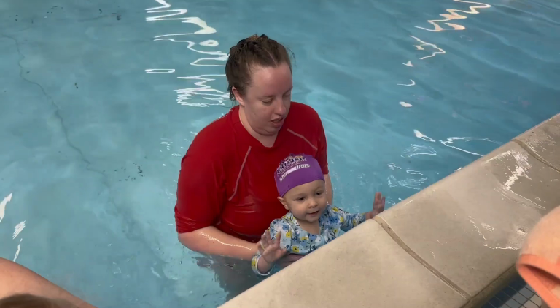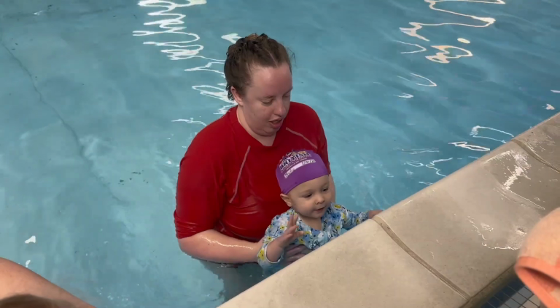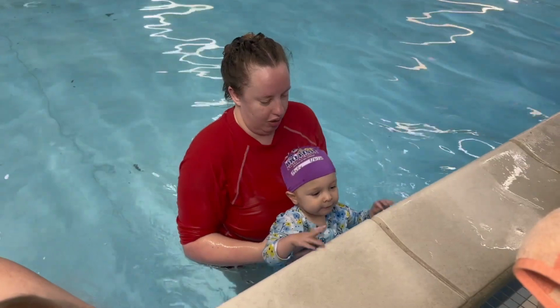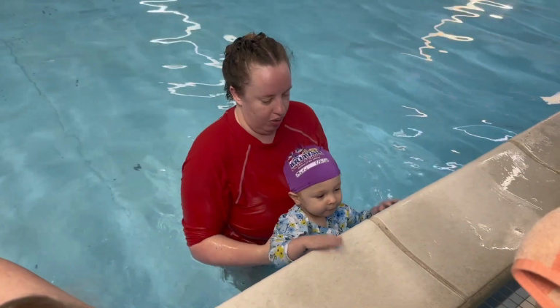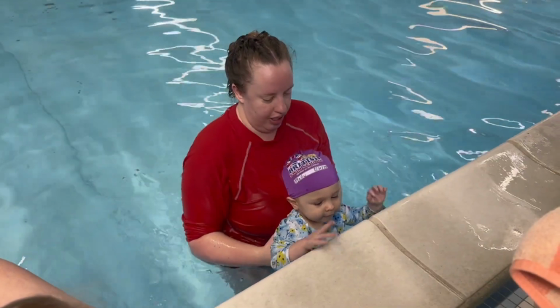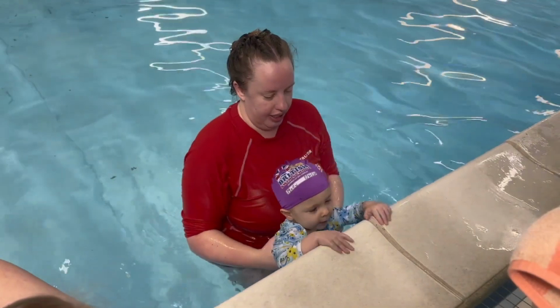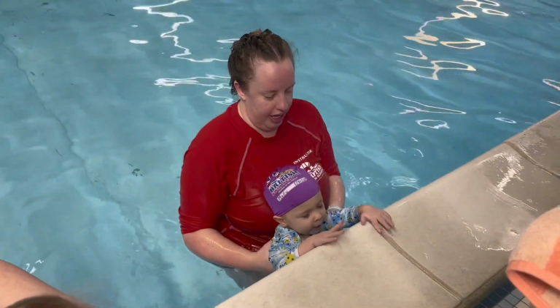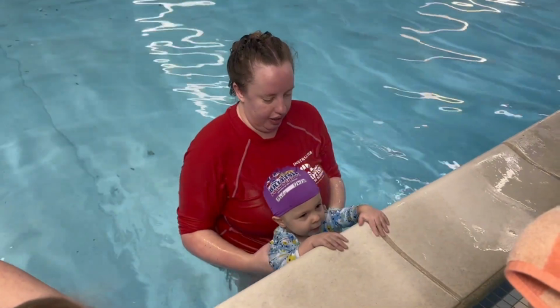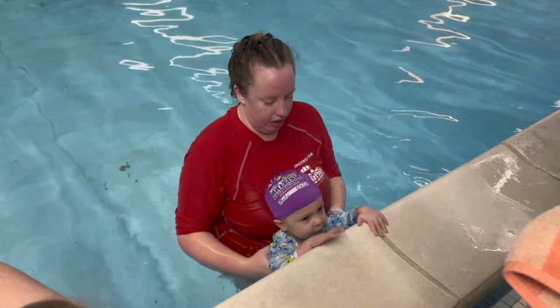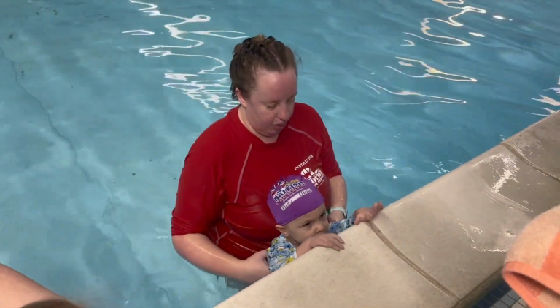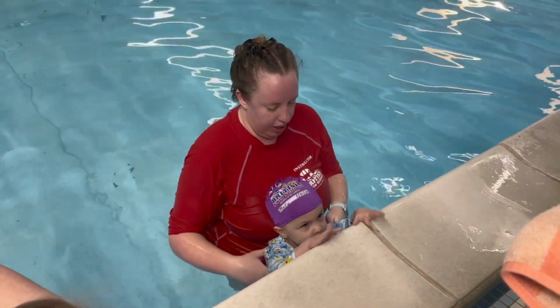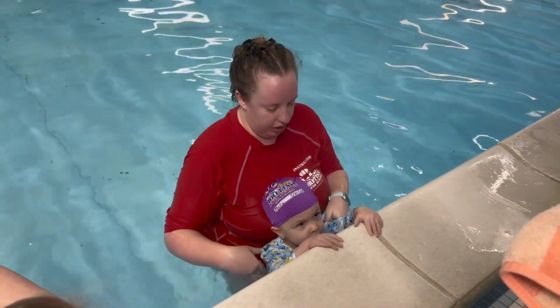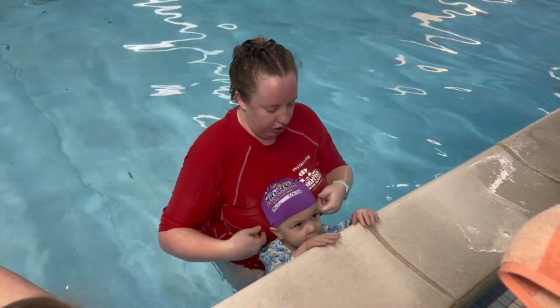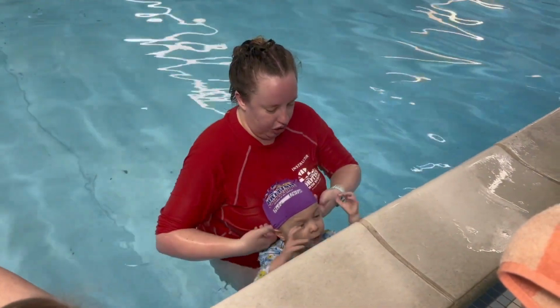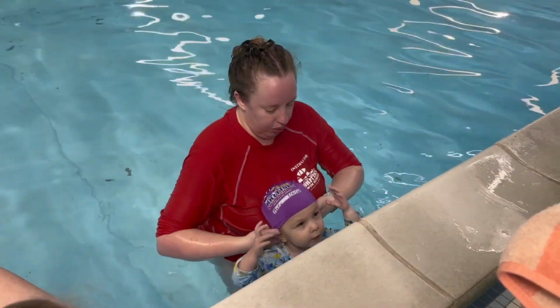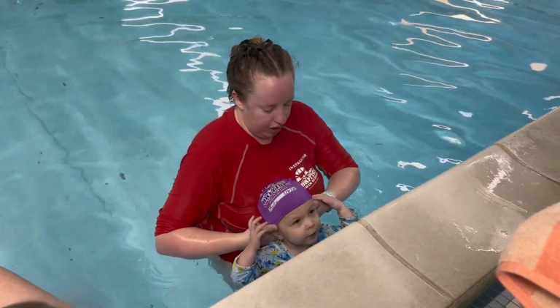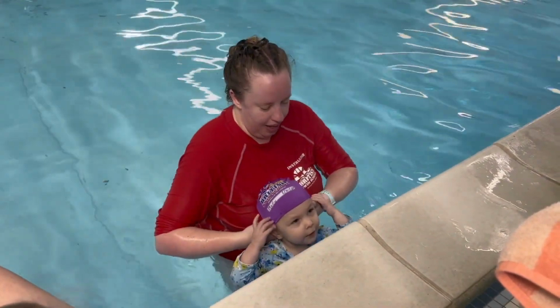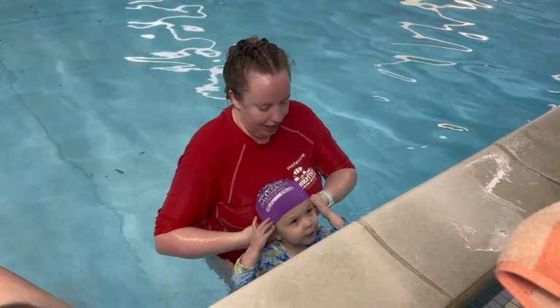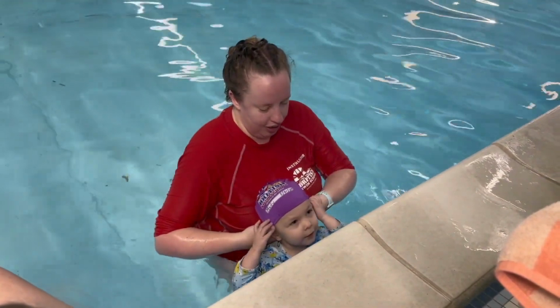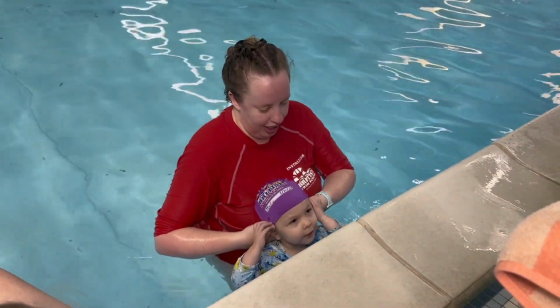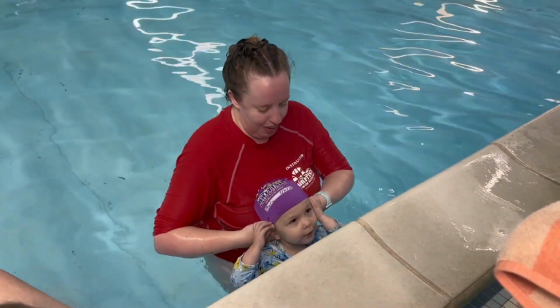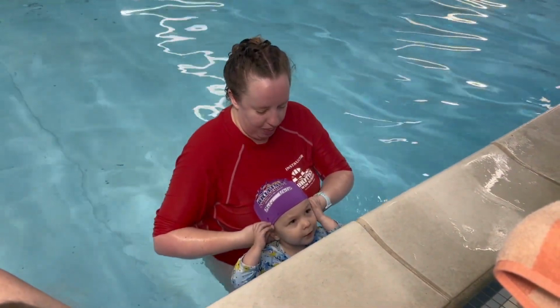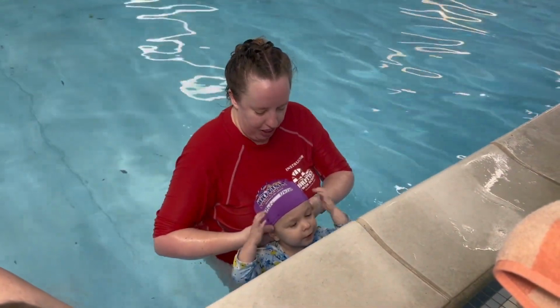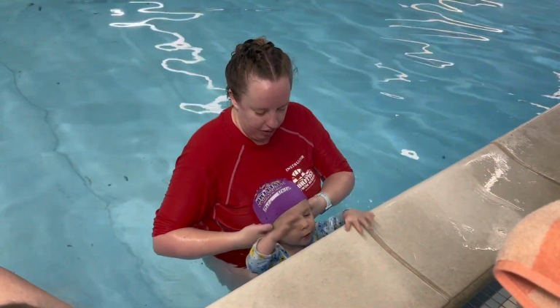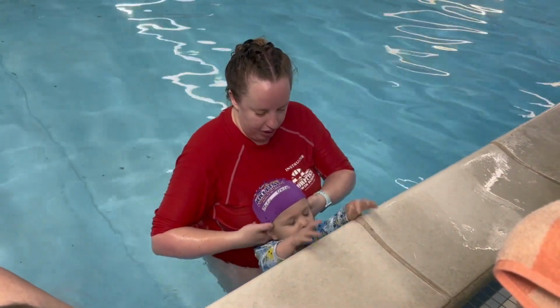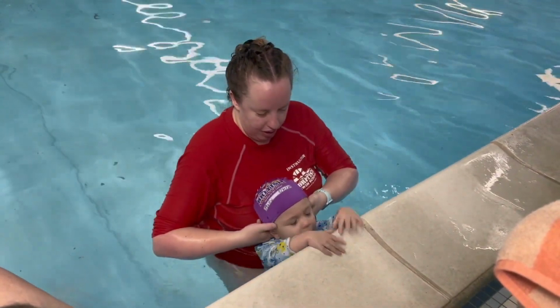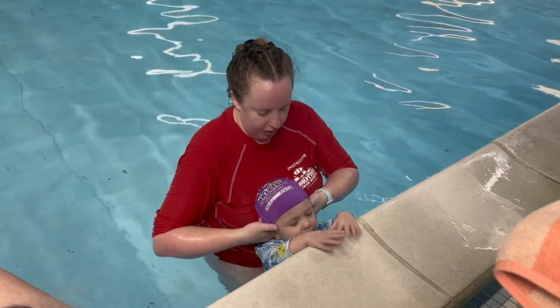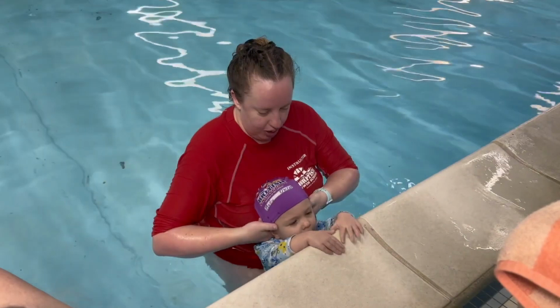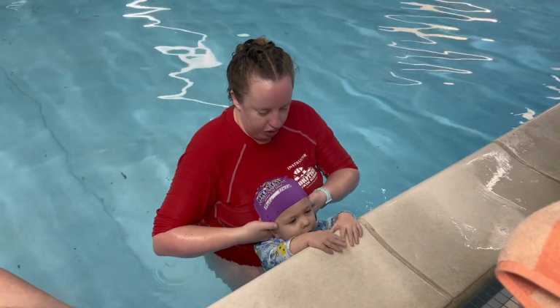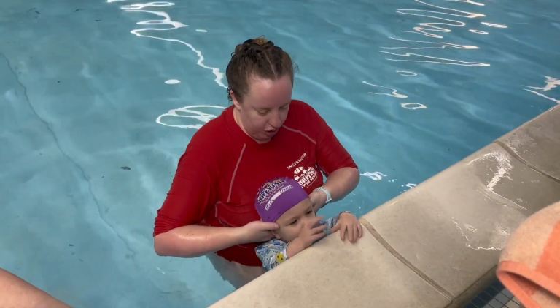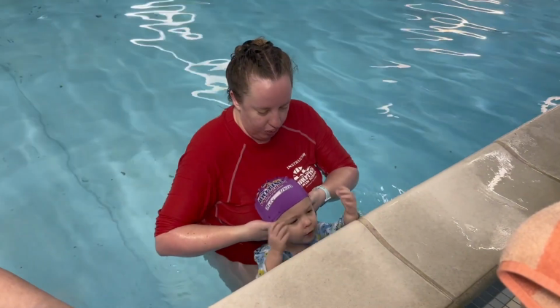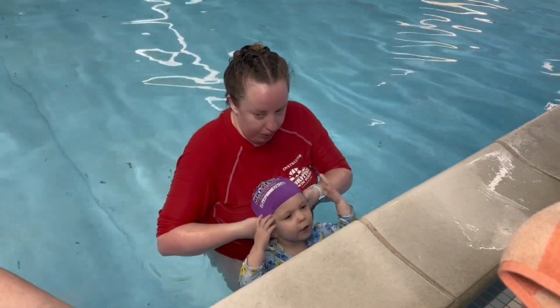Hold on, nice and tight. One, two — put those hands back up there. One, two, three.